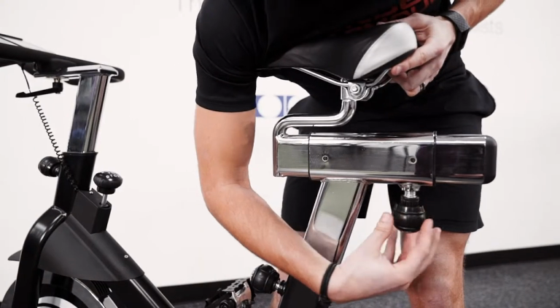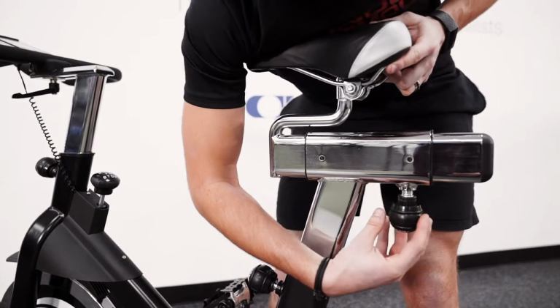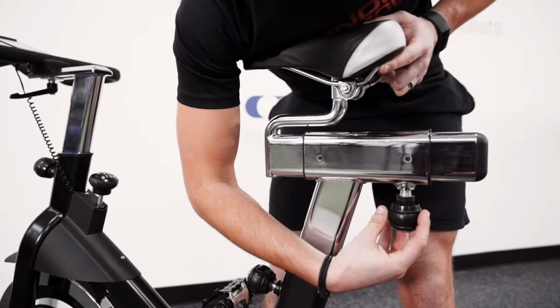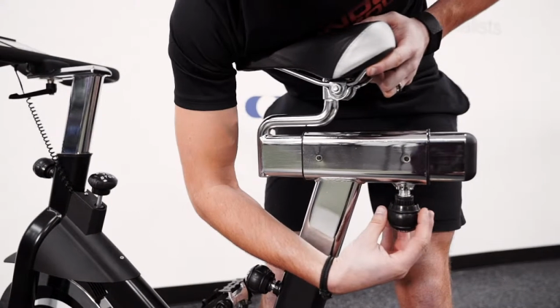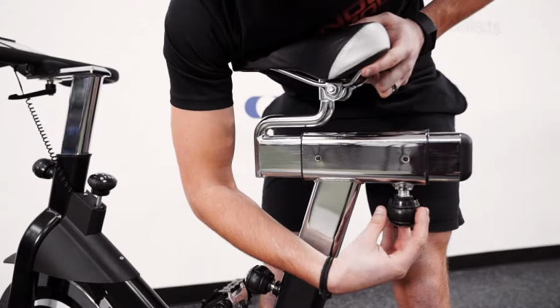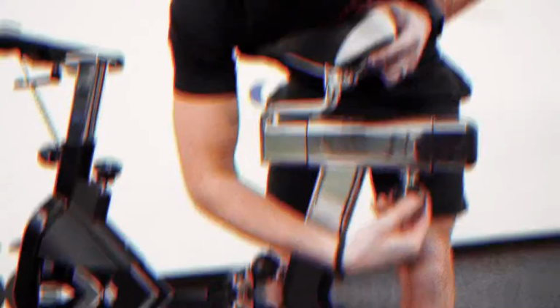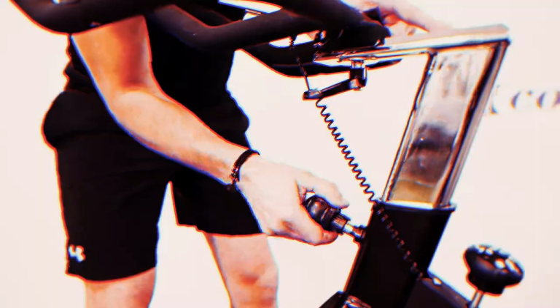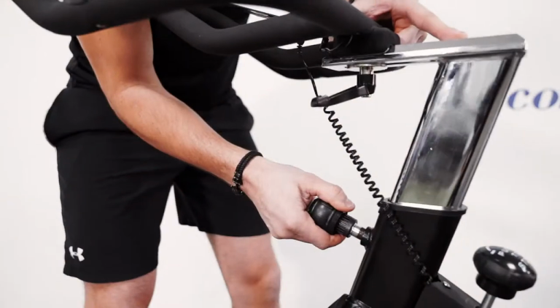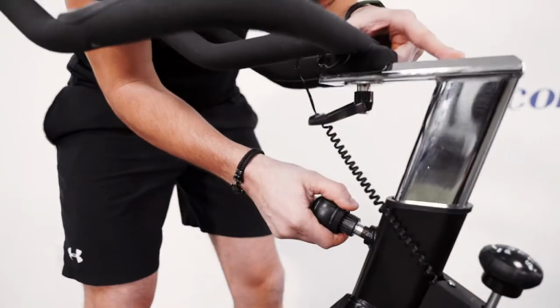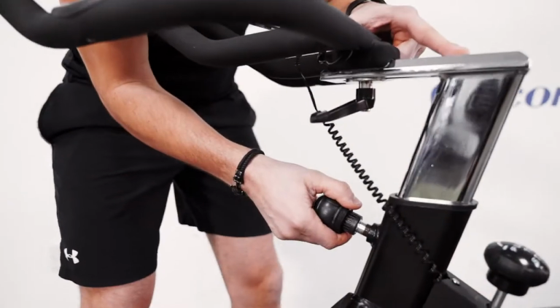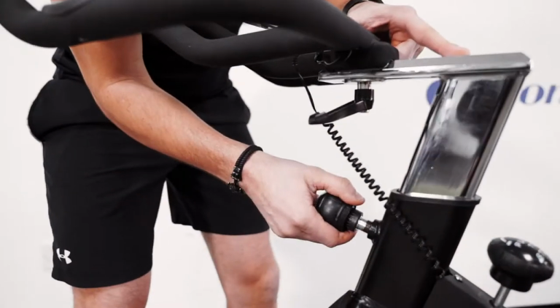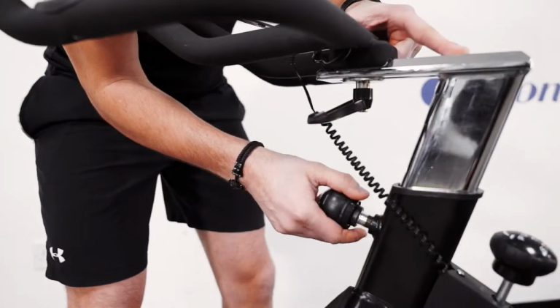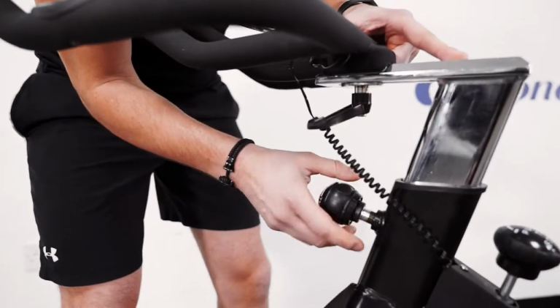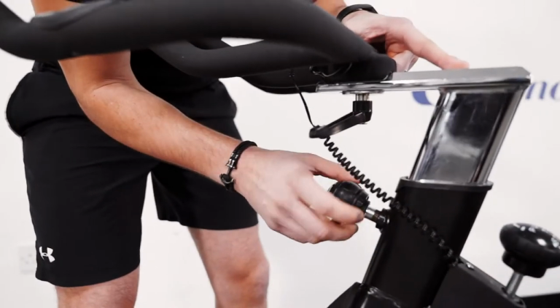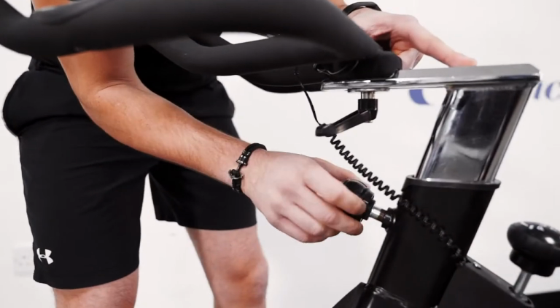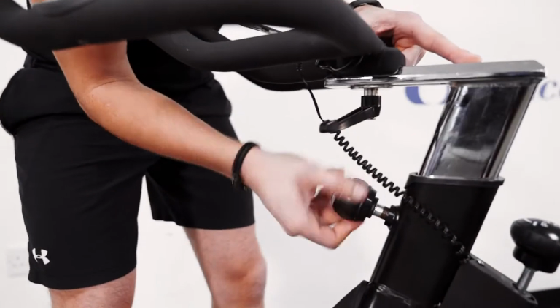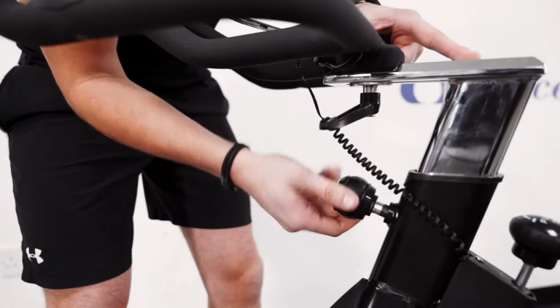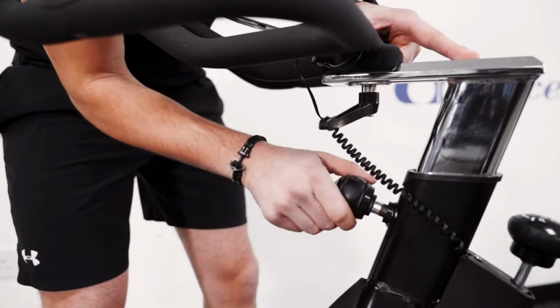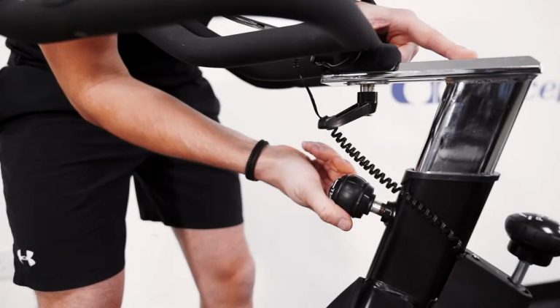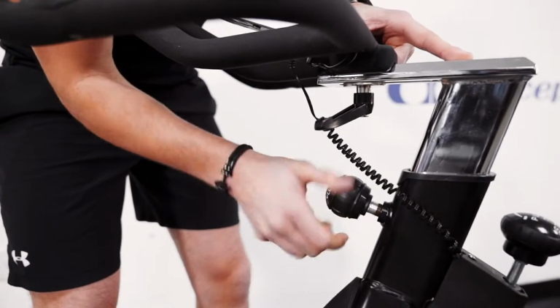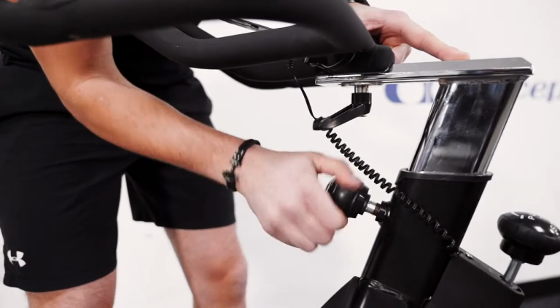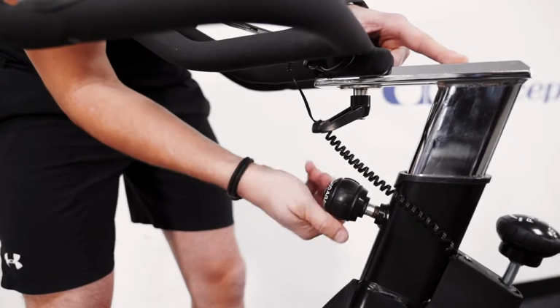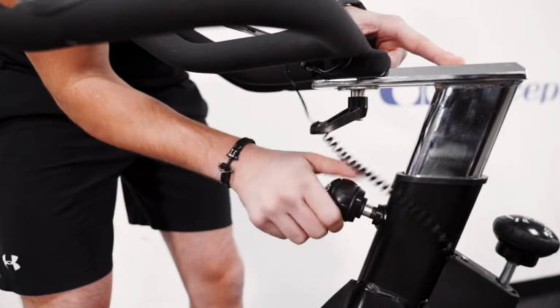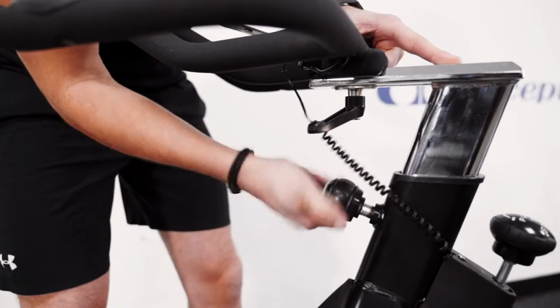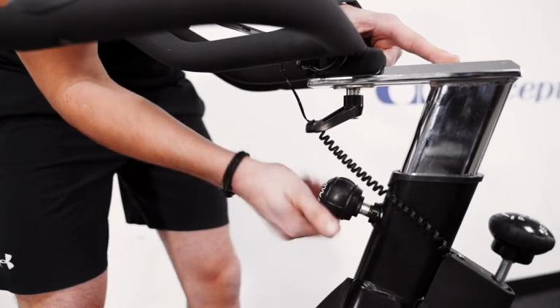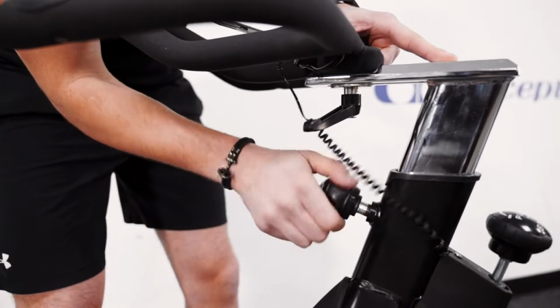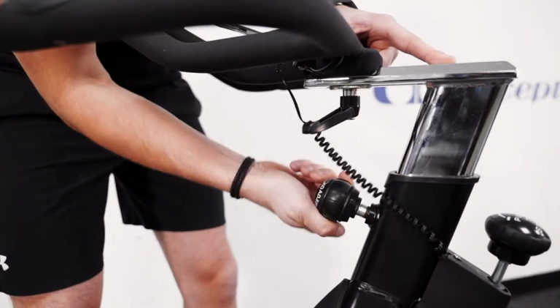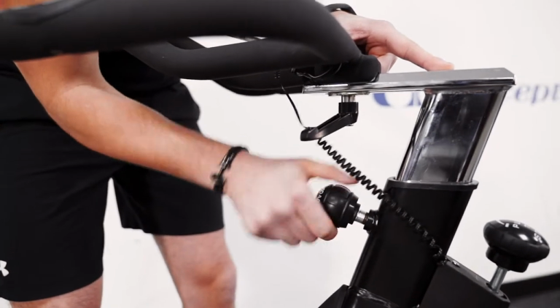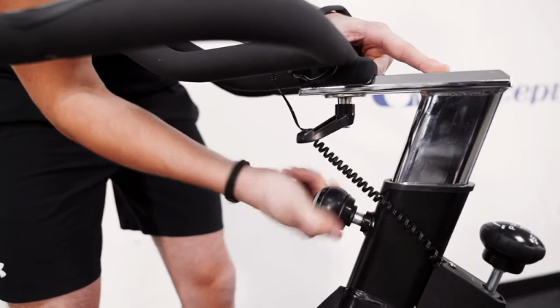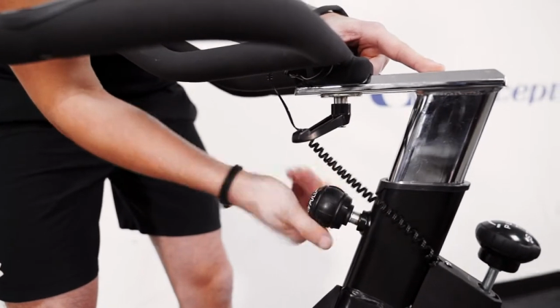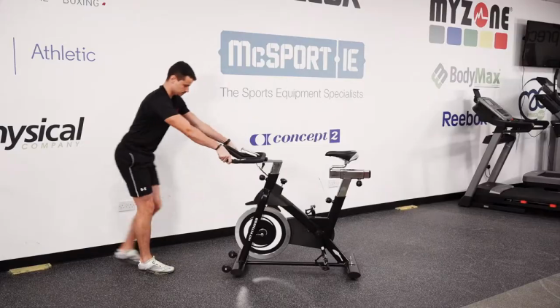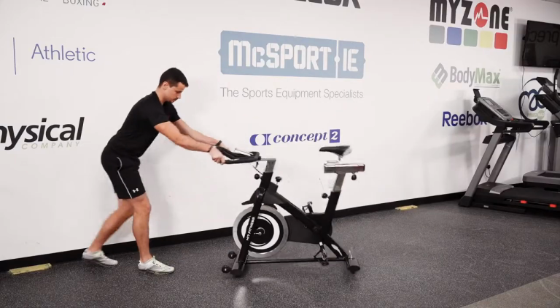Fully adjustable, this indoor bike is compact, neat and easy enough to store and move around.